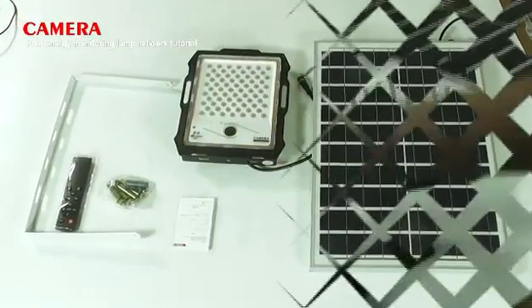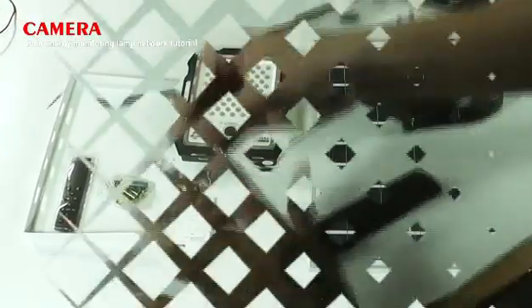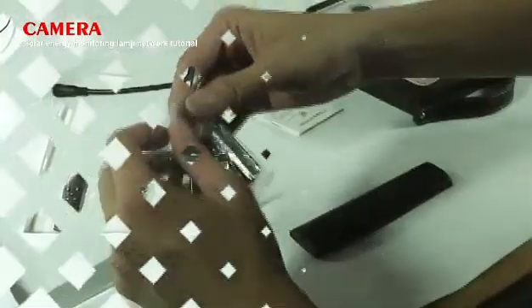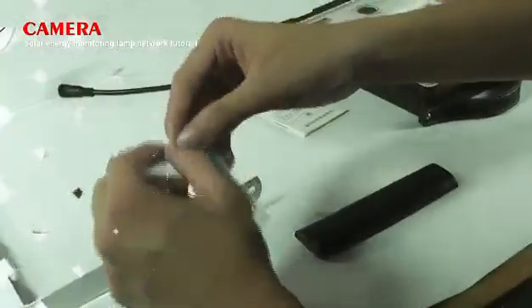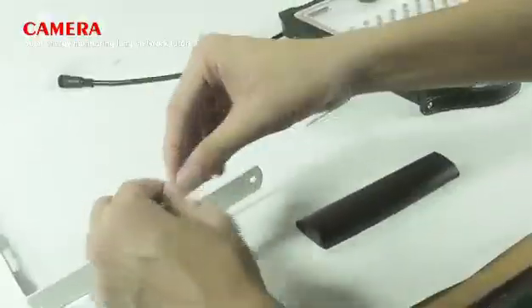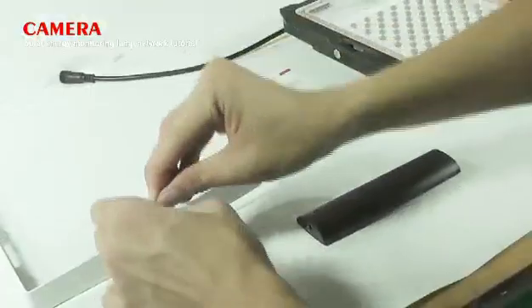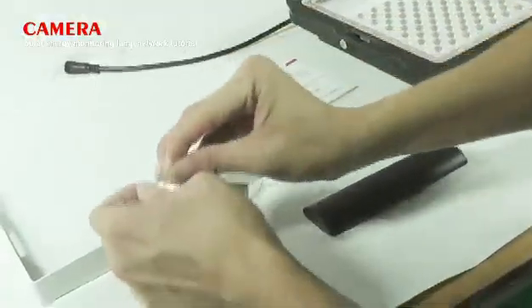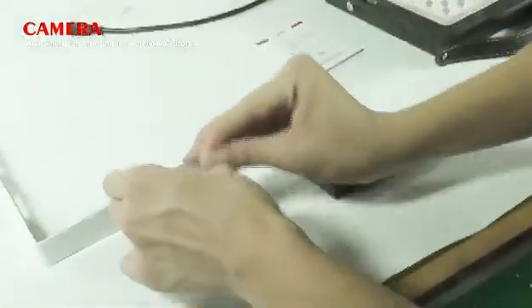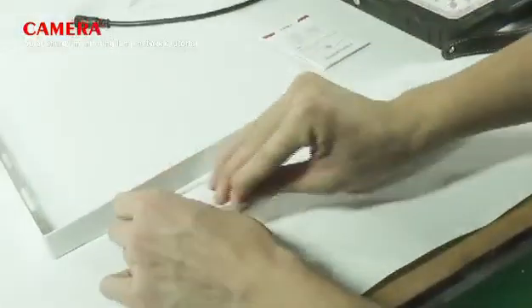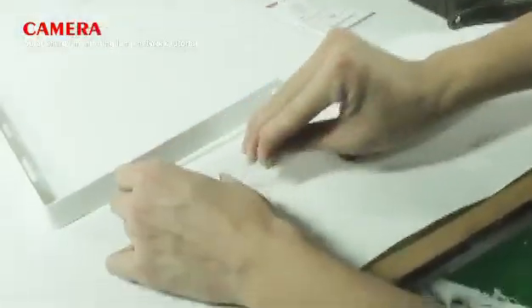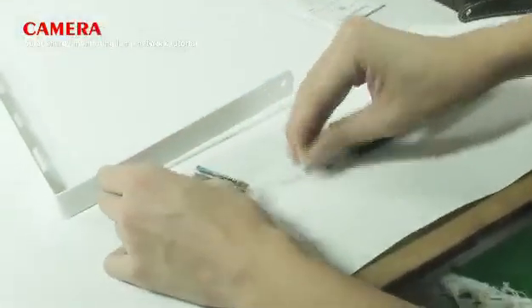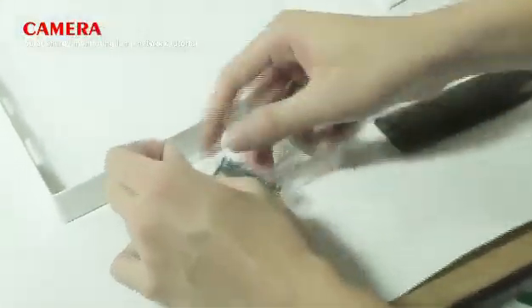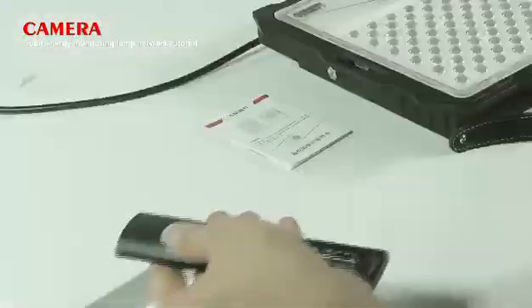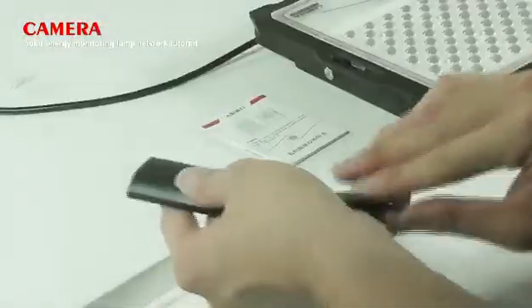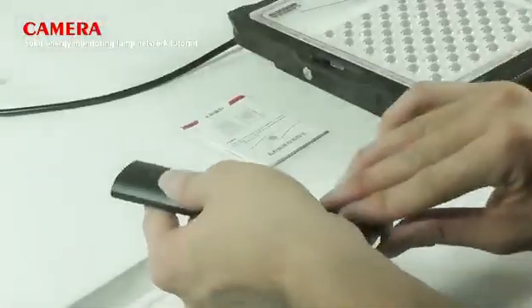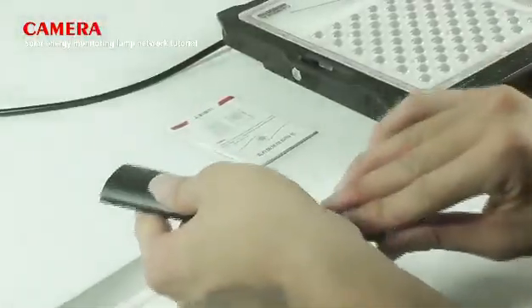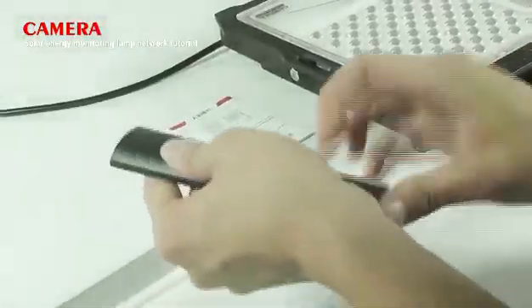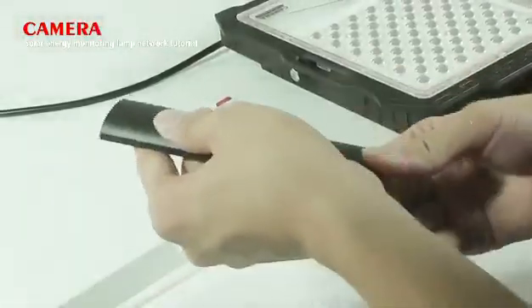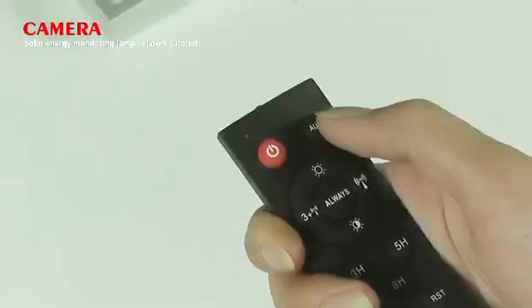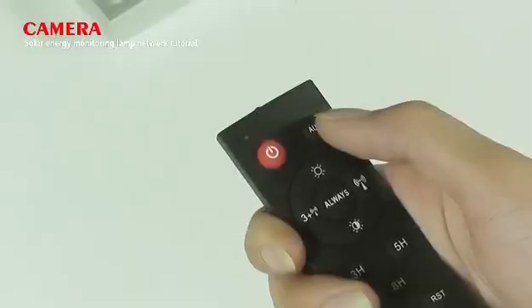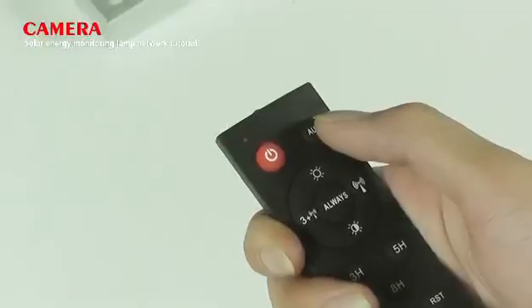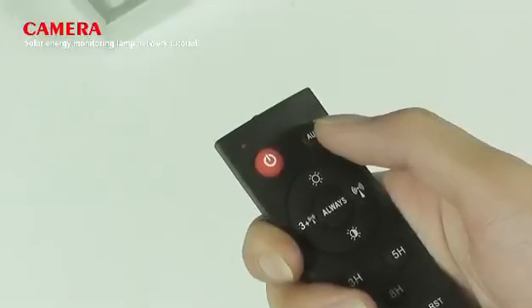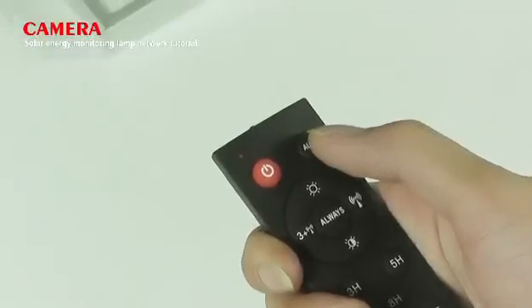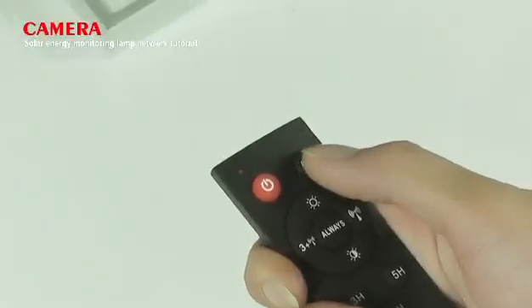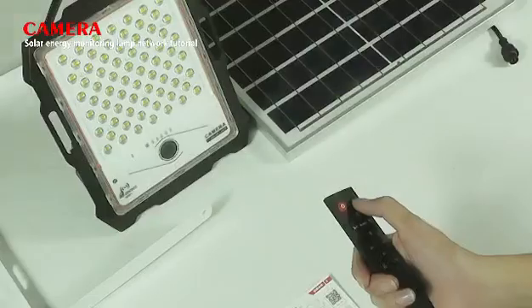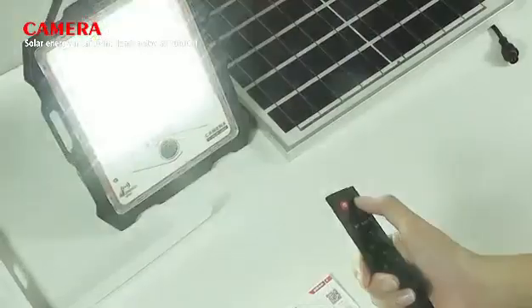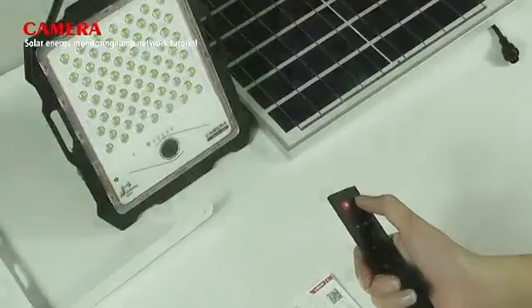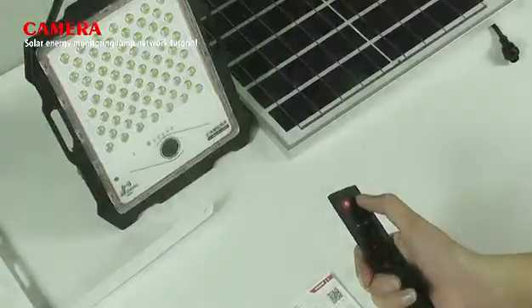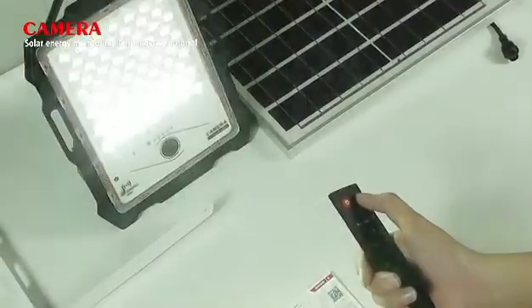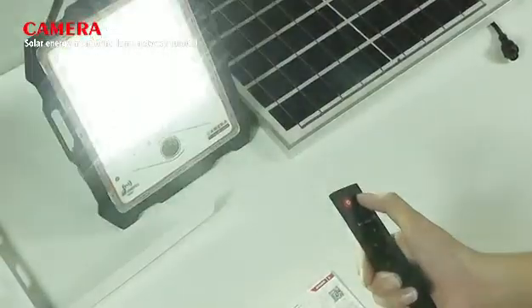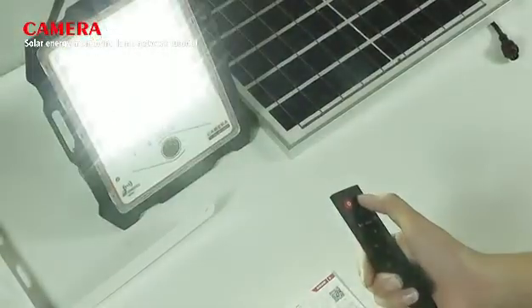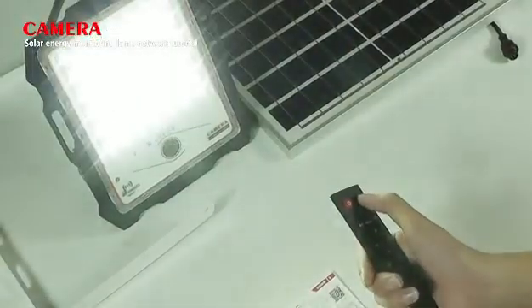Put the battery into the remote control. Press the auto button and check whether the light control works well.